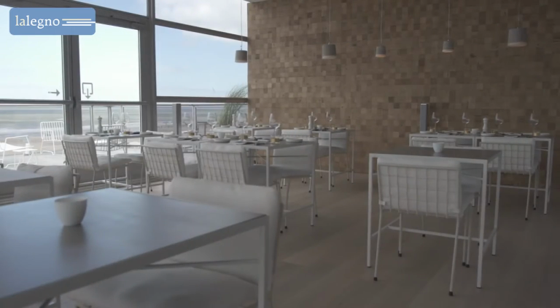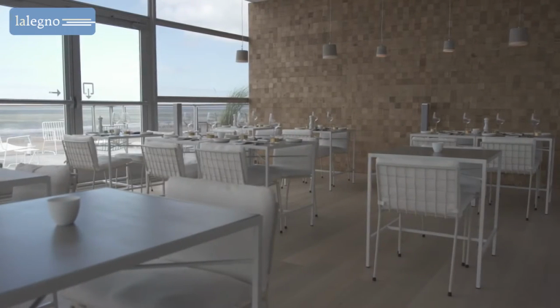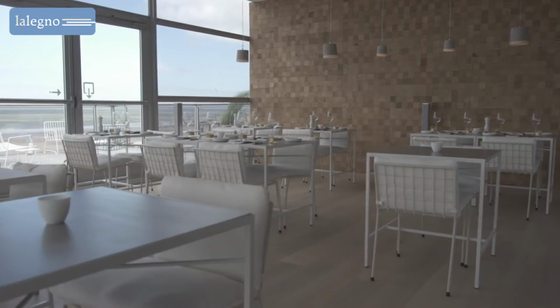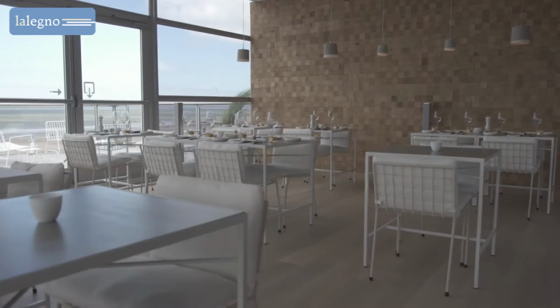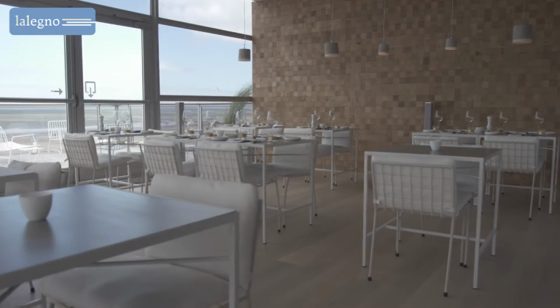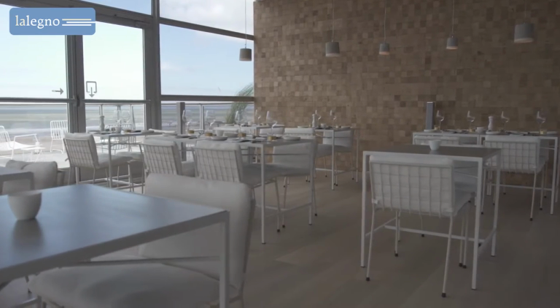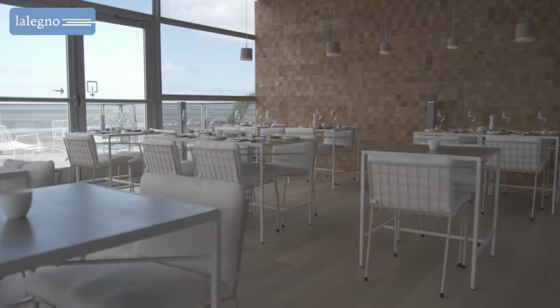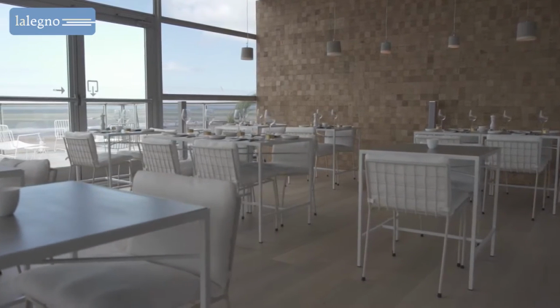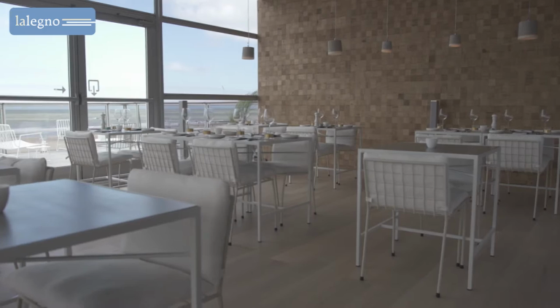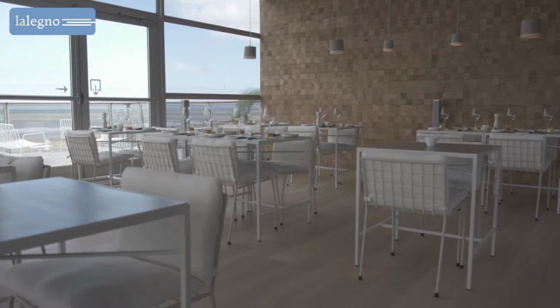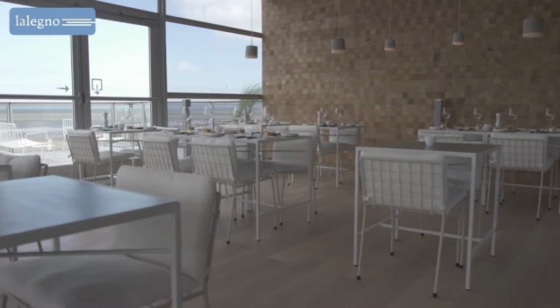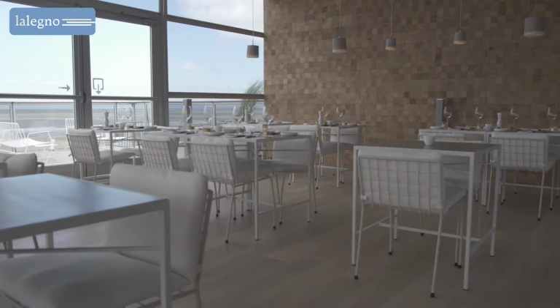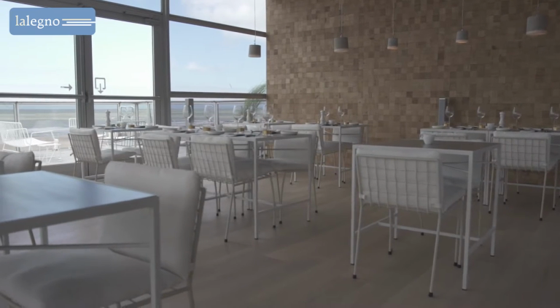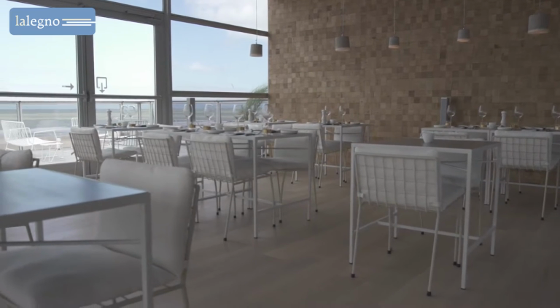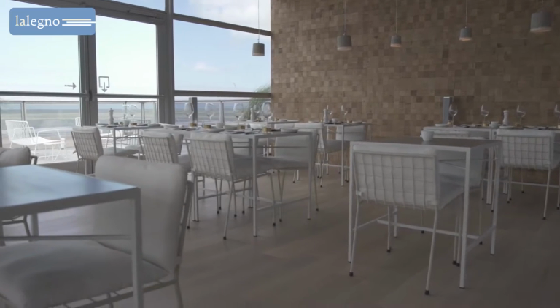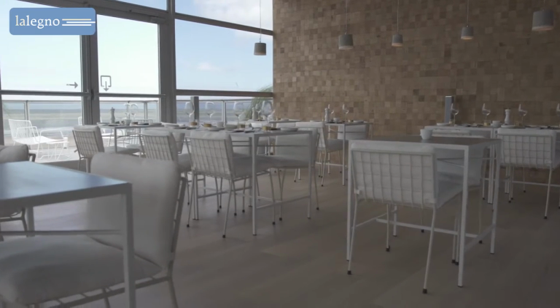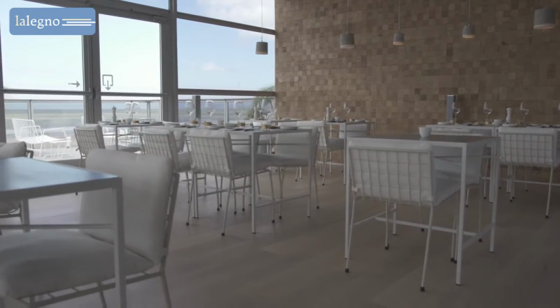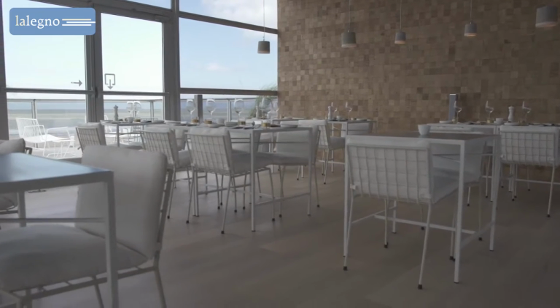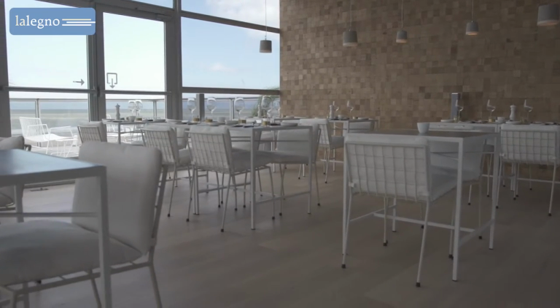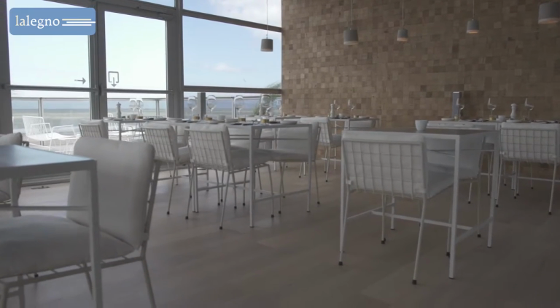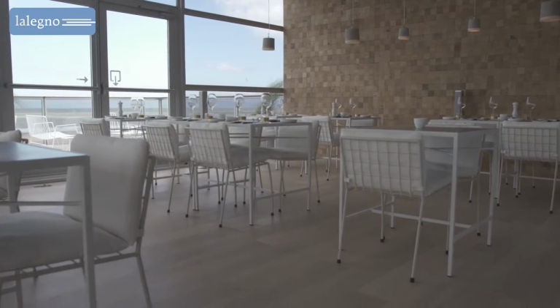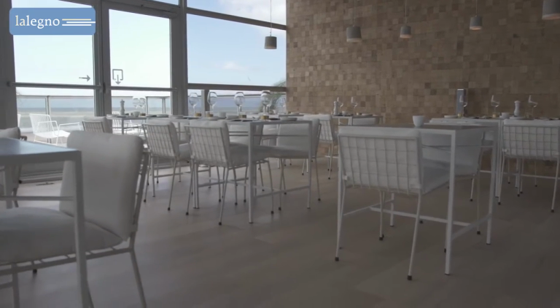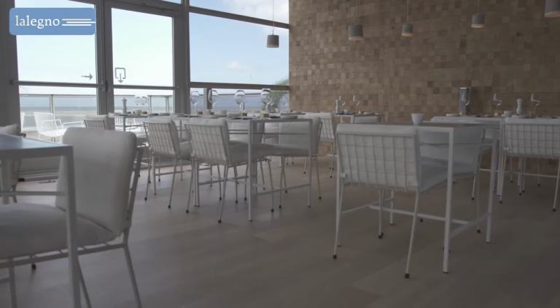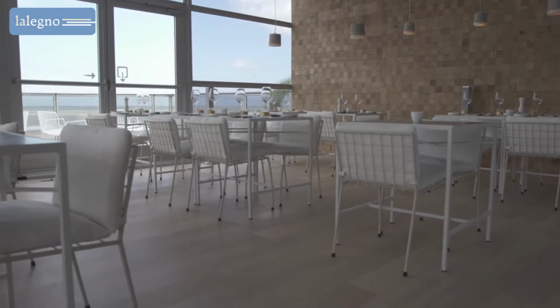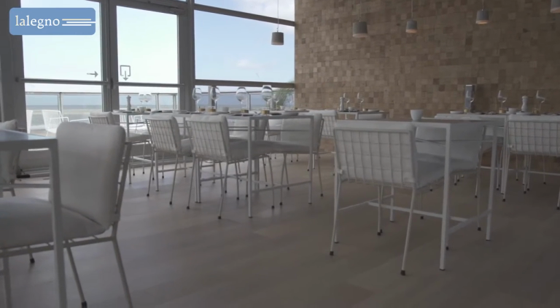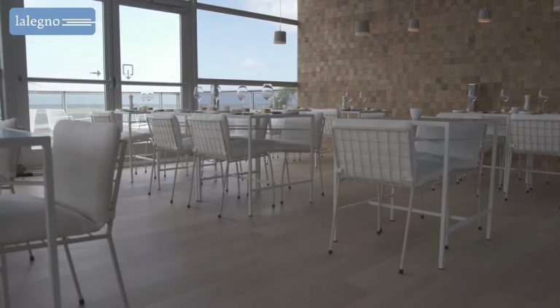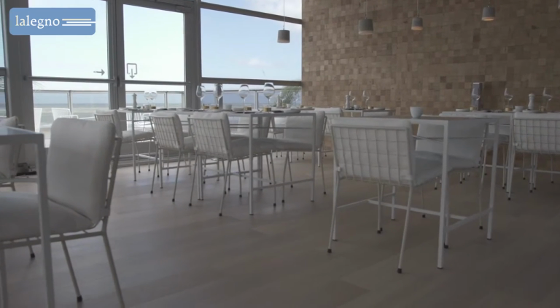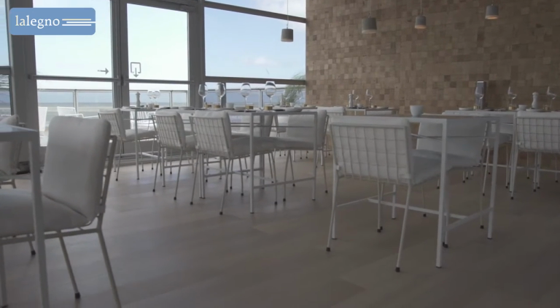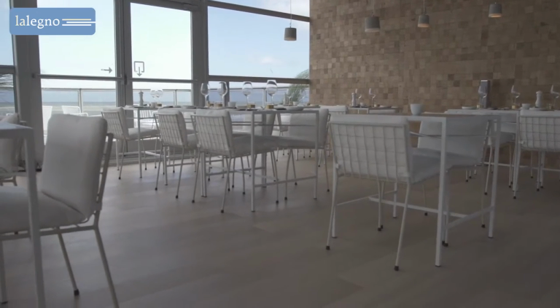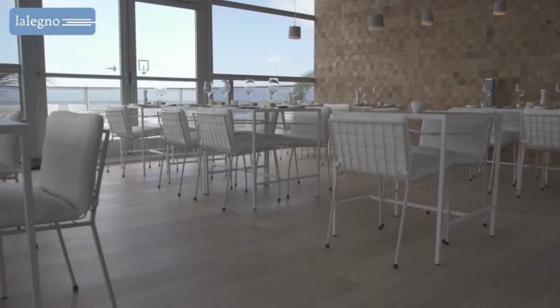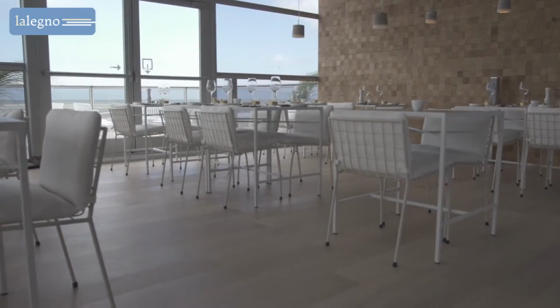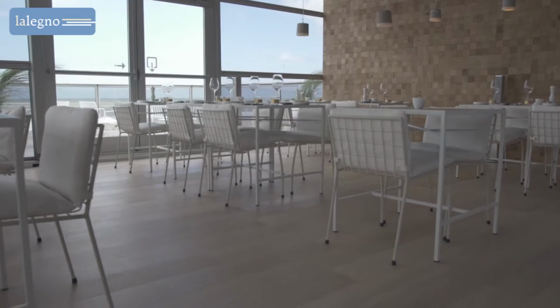The beautiful floor in the restaurant is Le Leigneur's Château d'If. For more details on that, please watch the separate video.